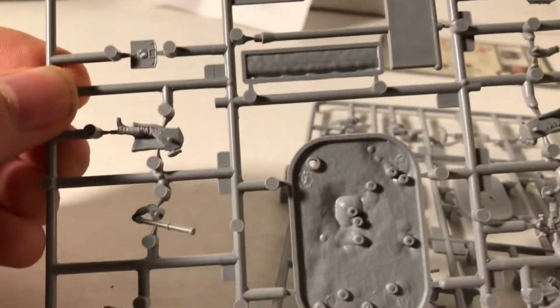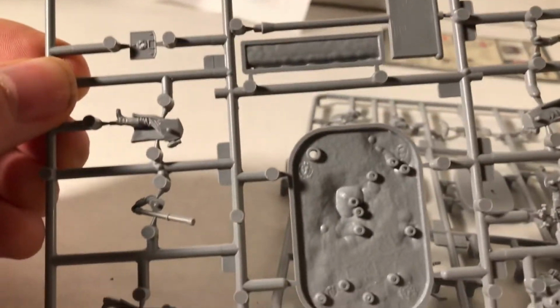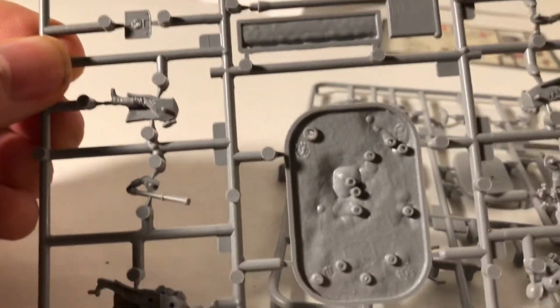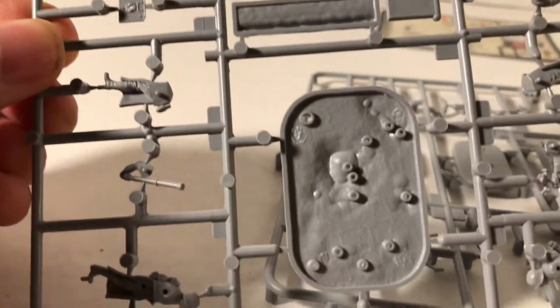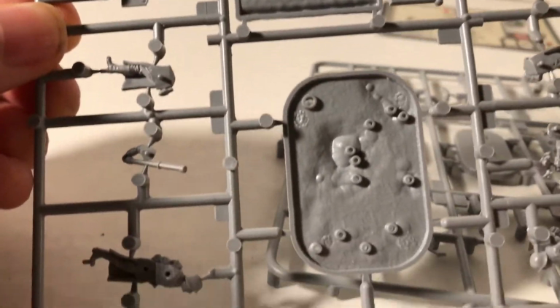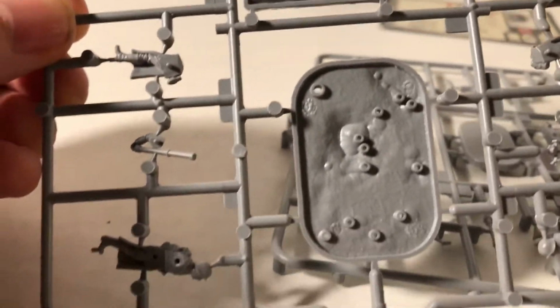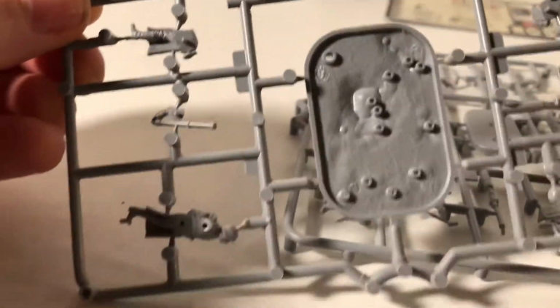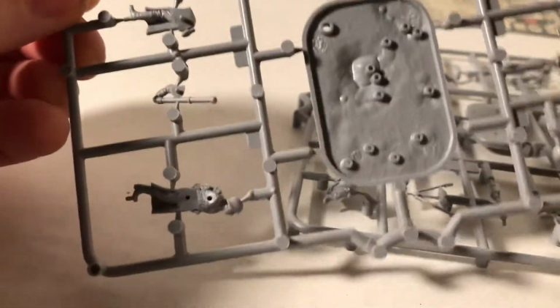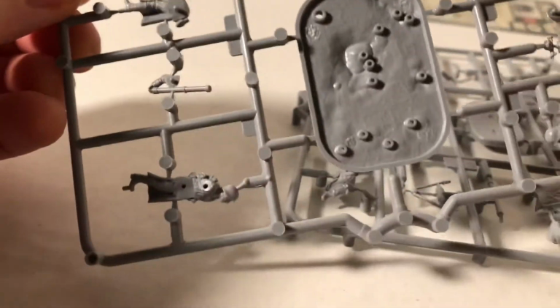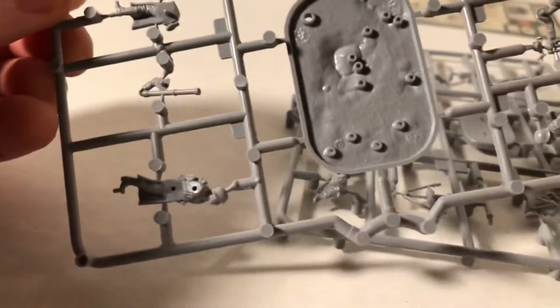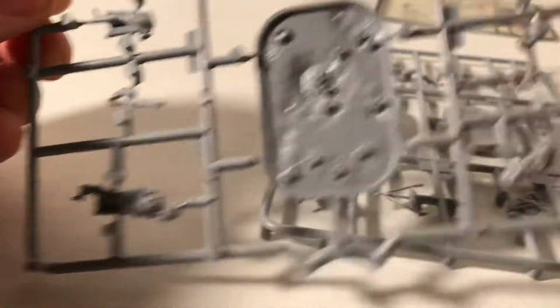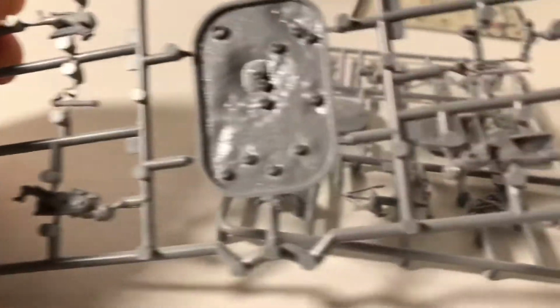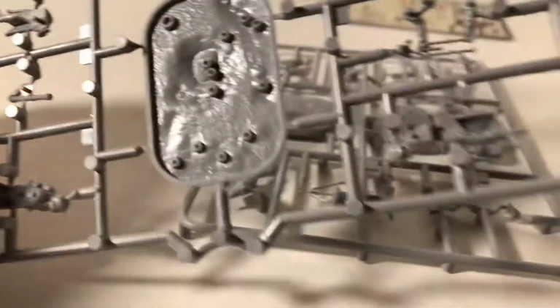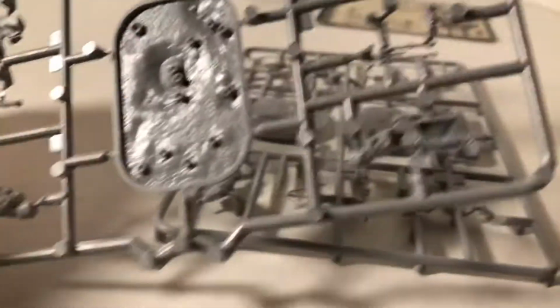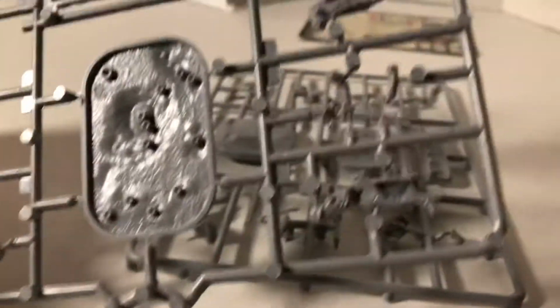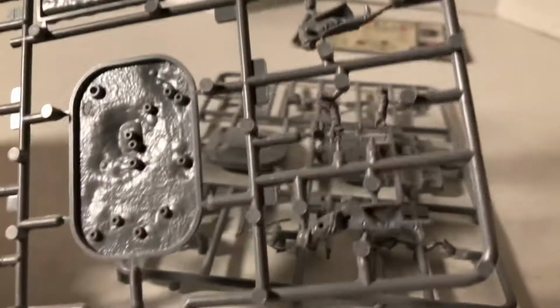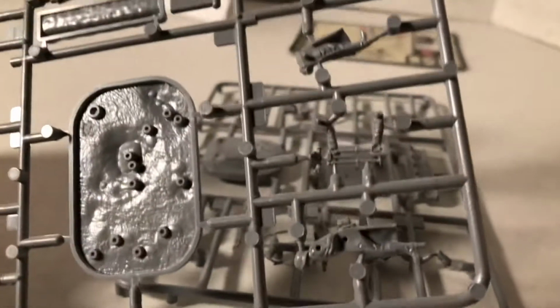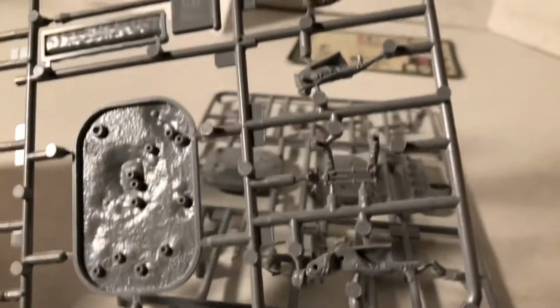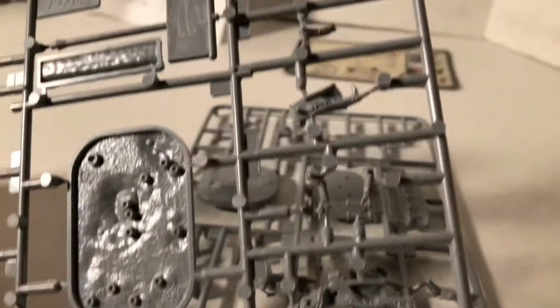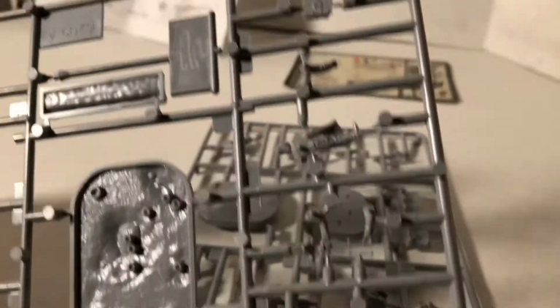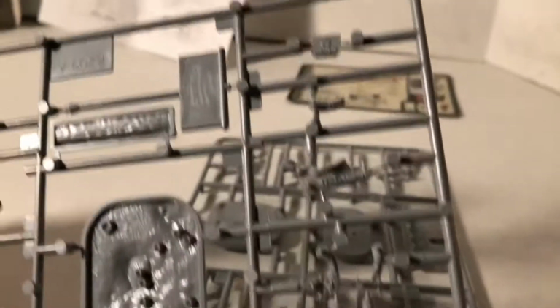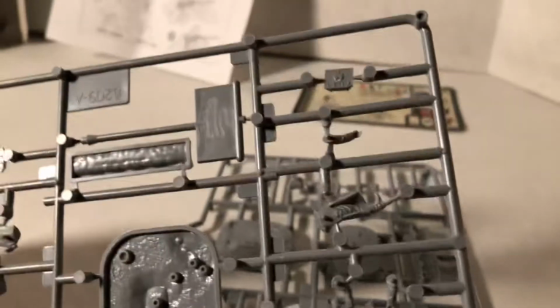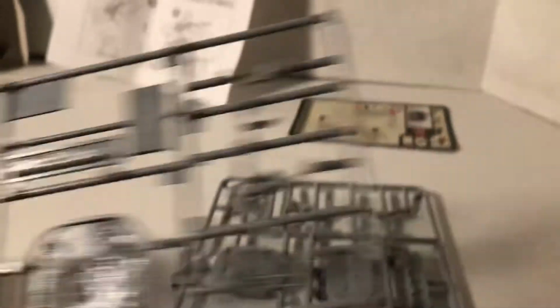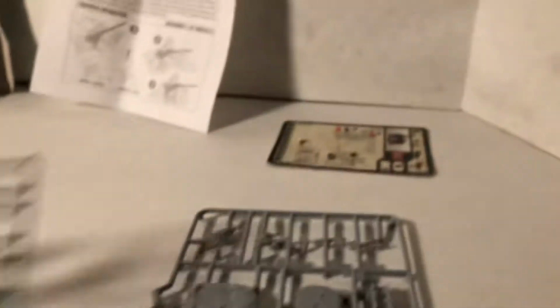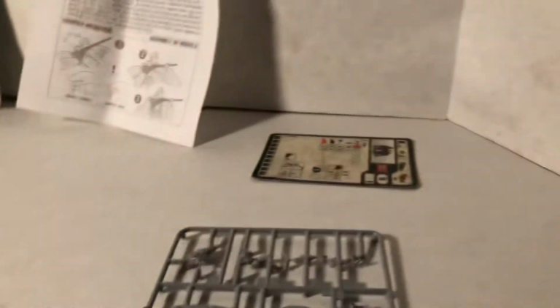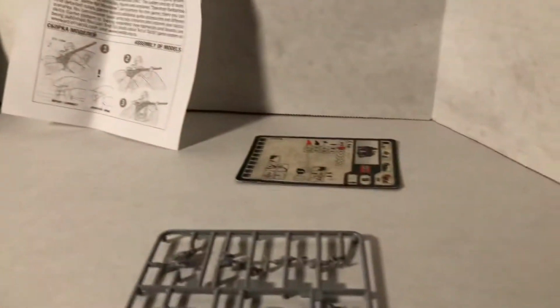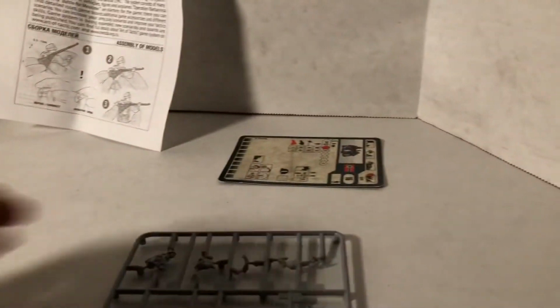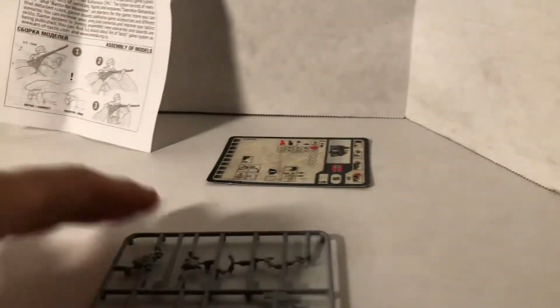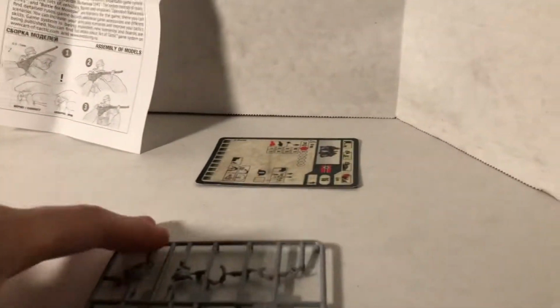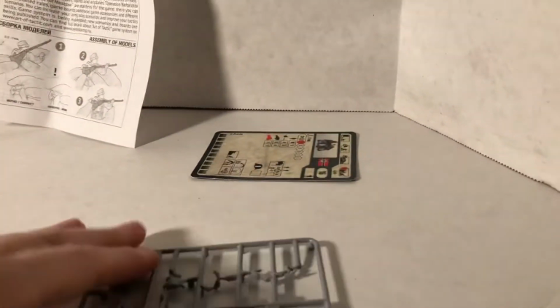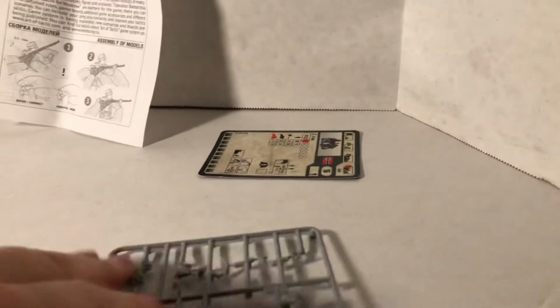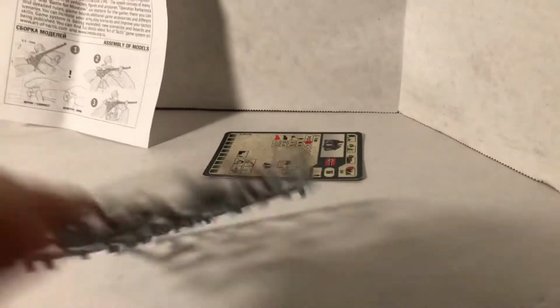Look at how that's molded. They do a very good job with their figures.